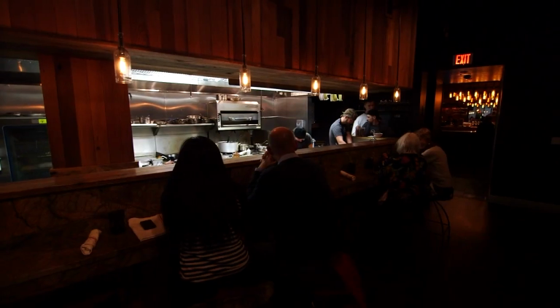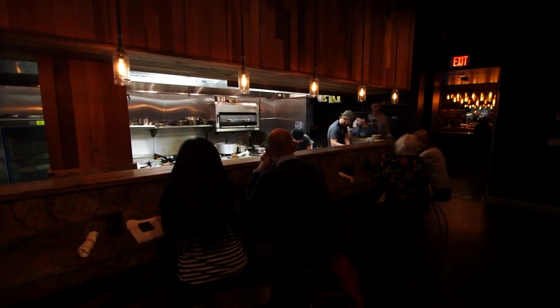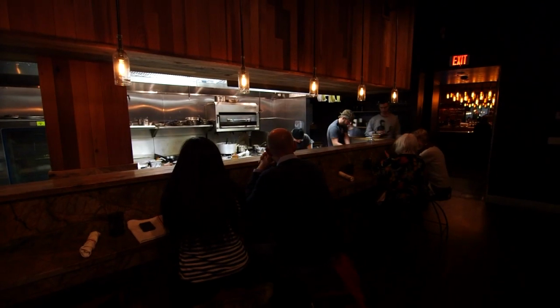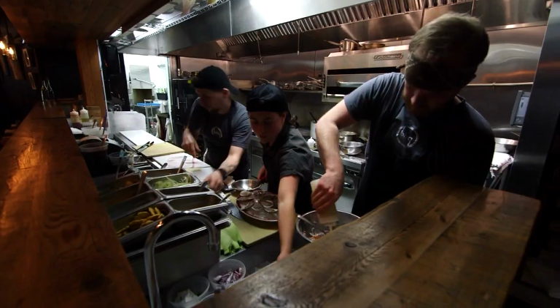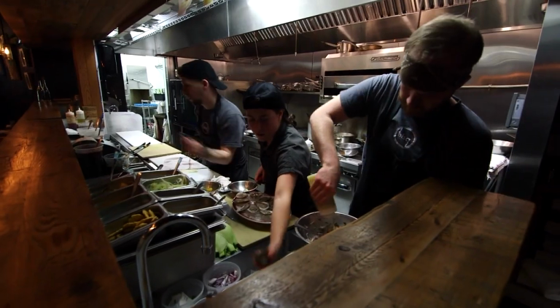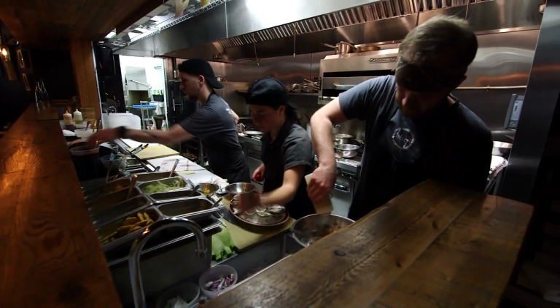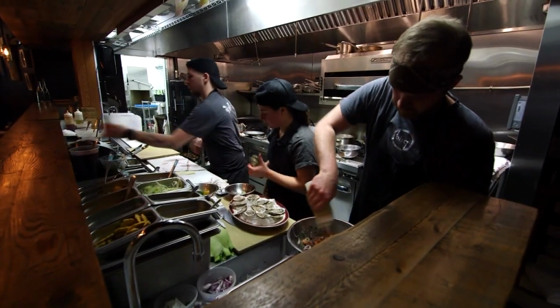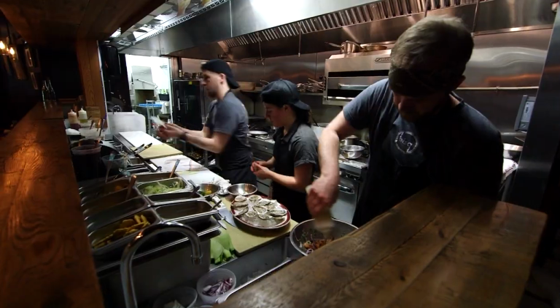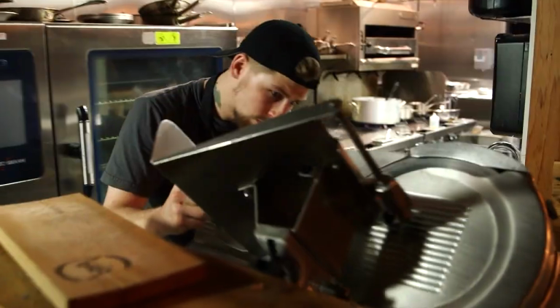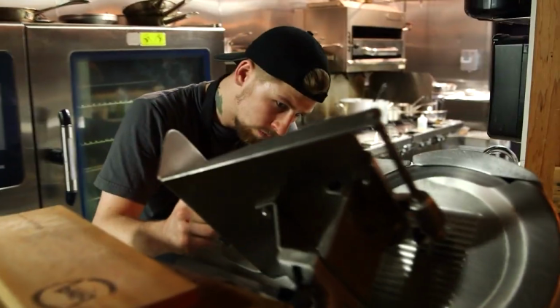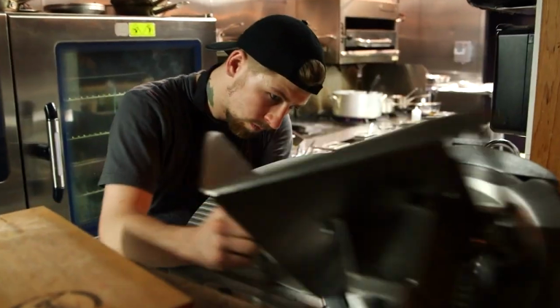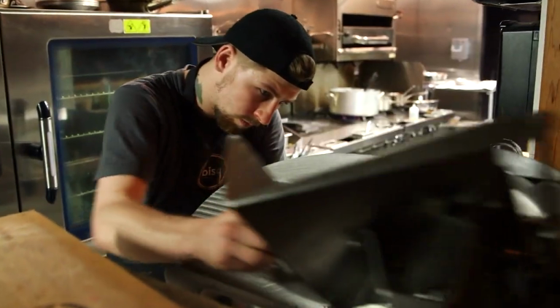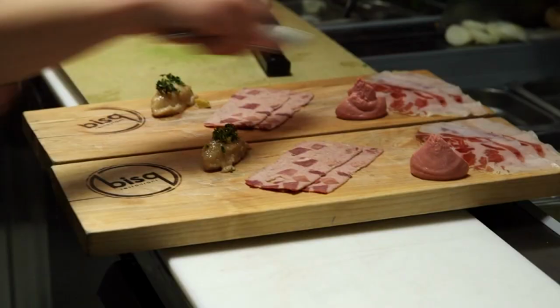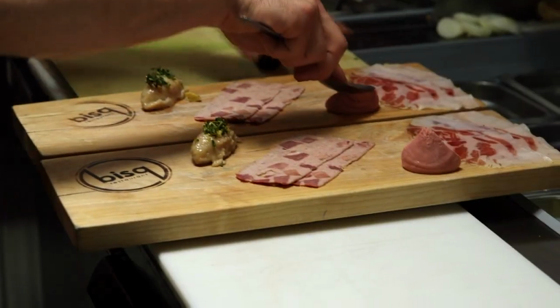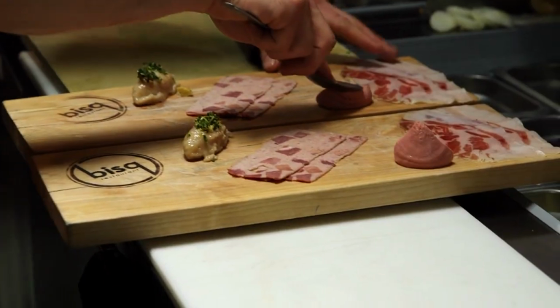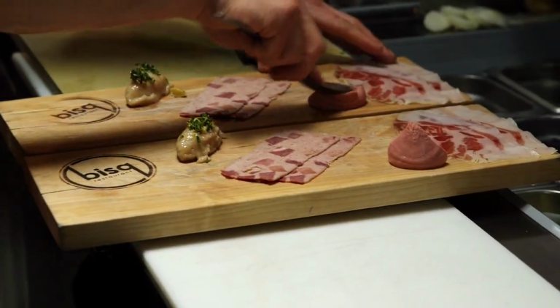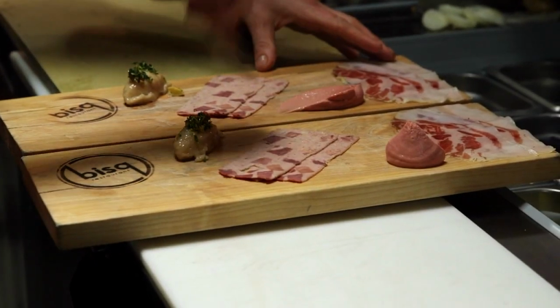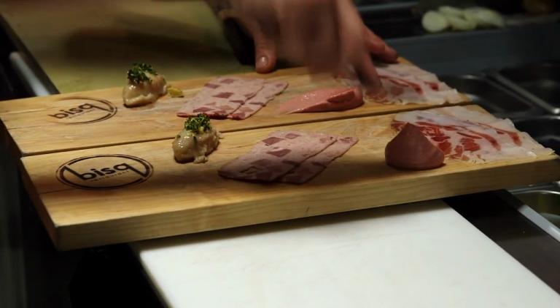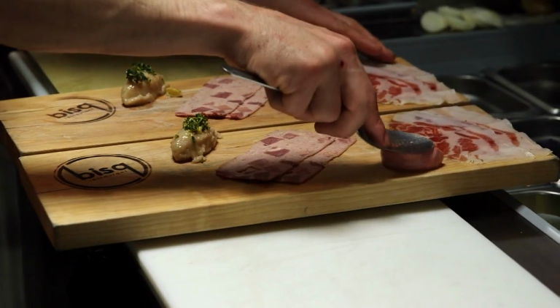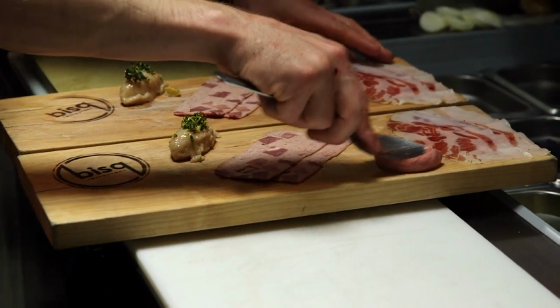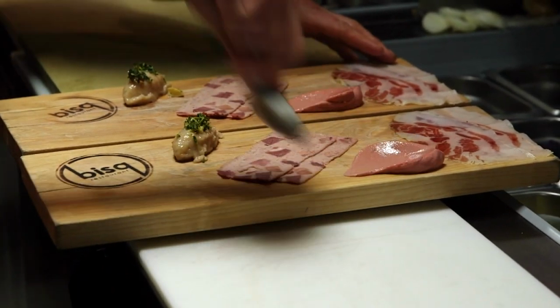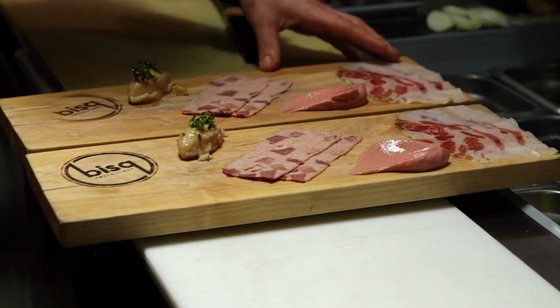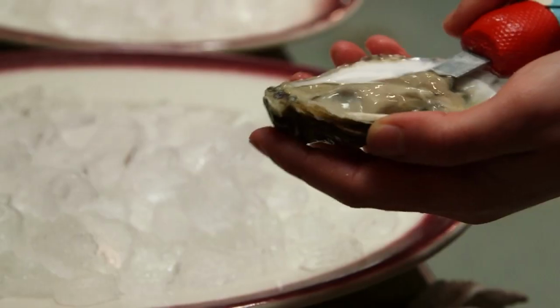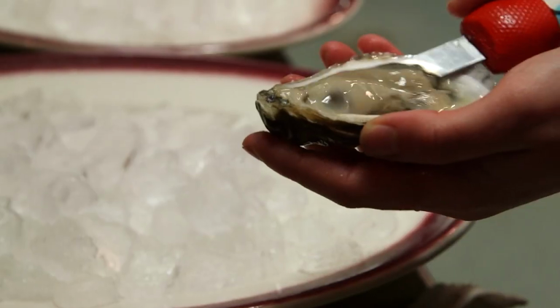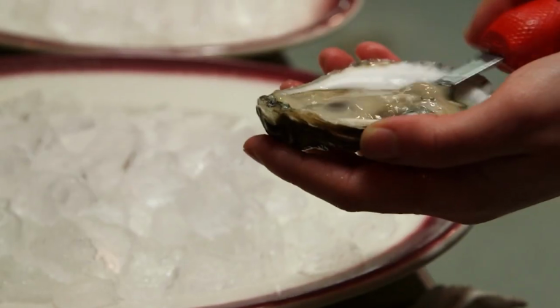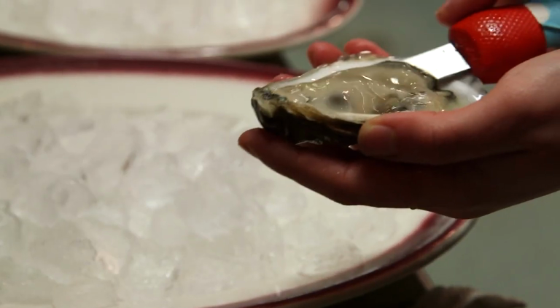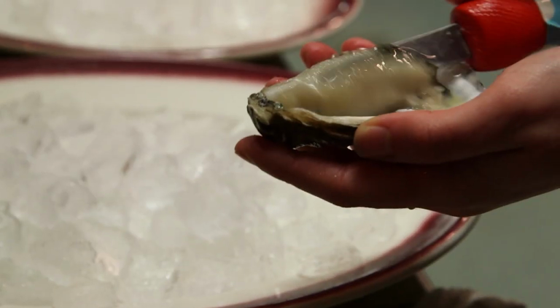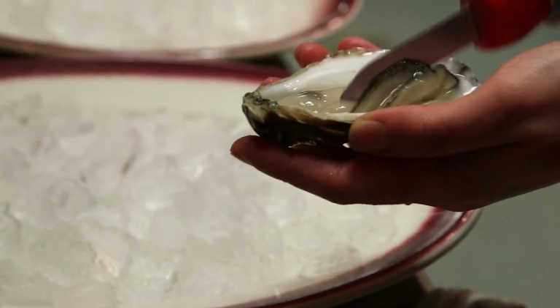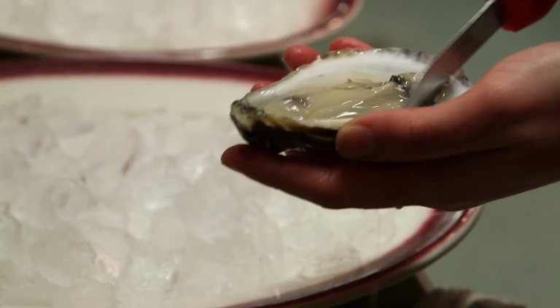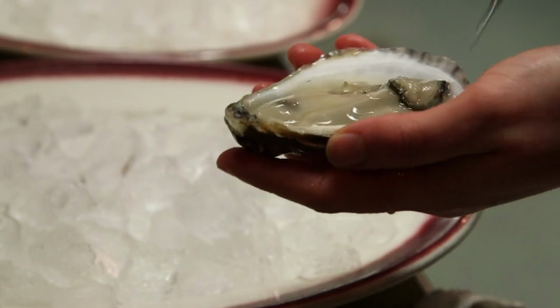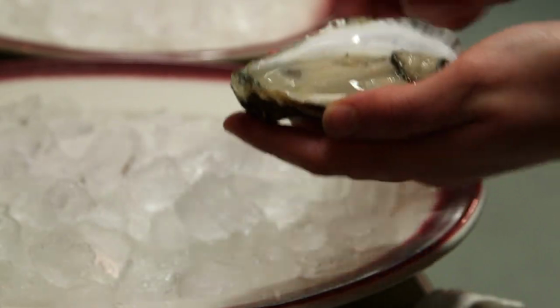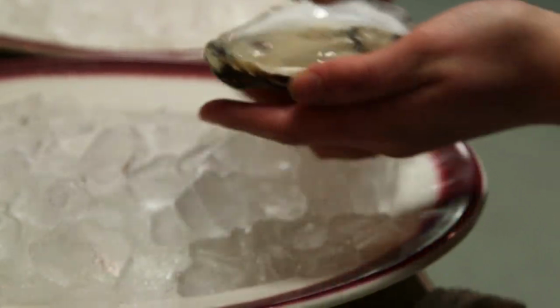At the bar, you can observe chefs as they slice and plate boards of house-made charcuterie and shuck the freshest oysters around.